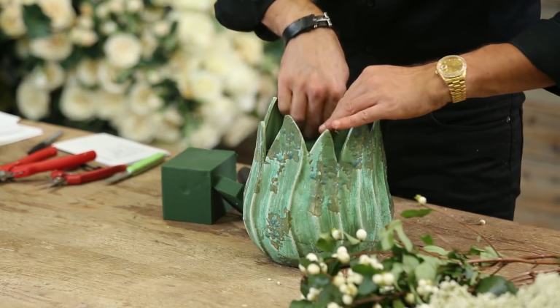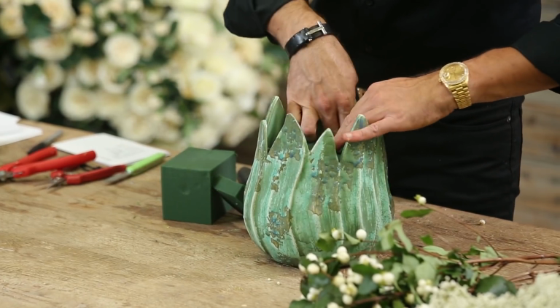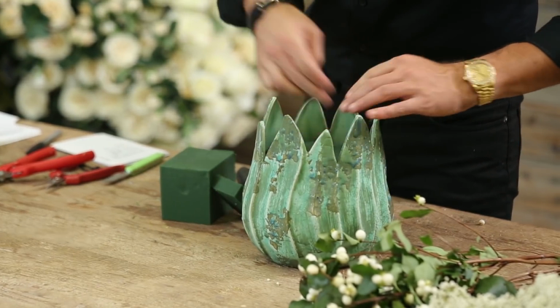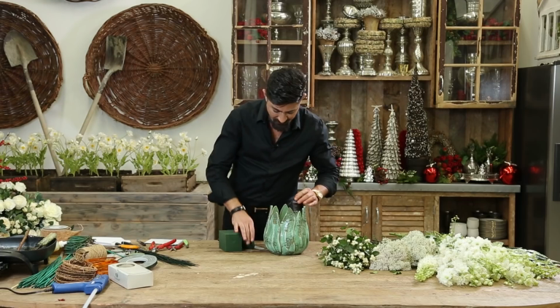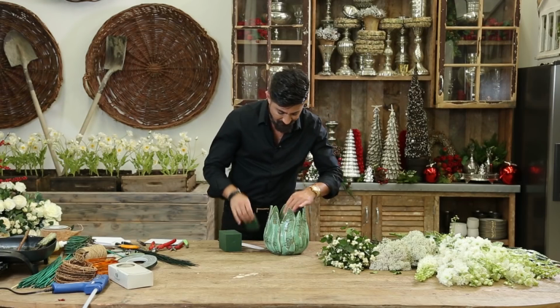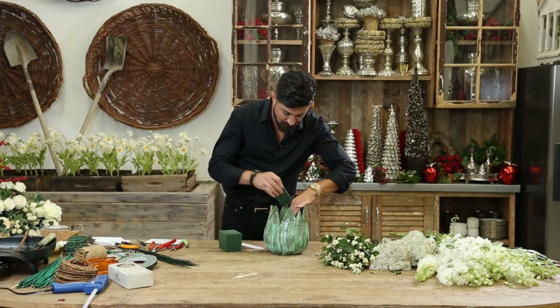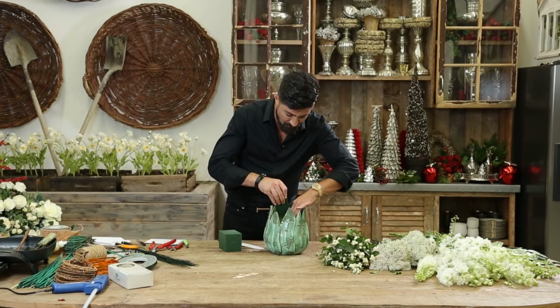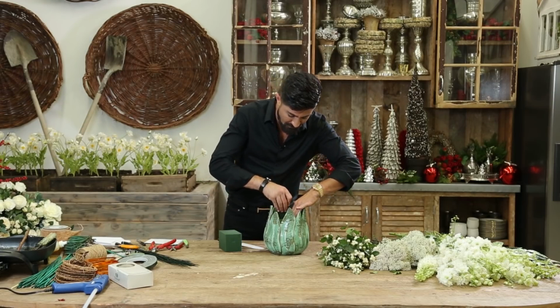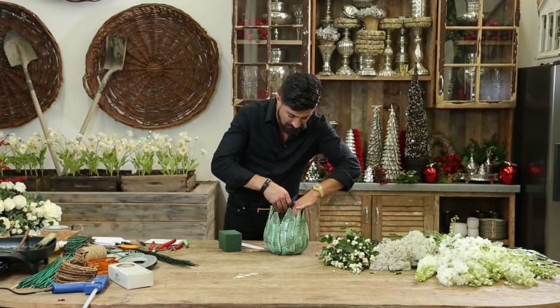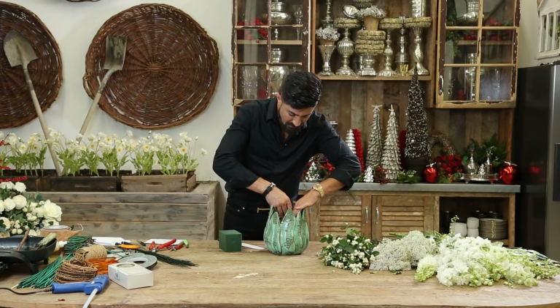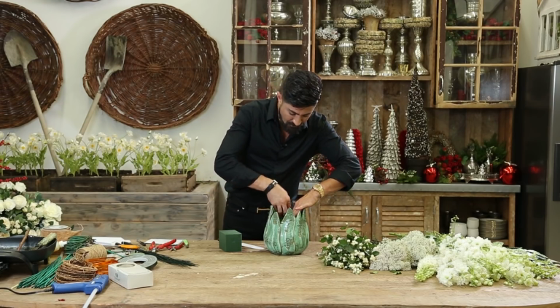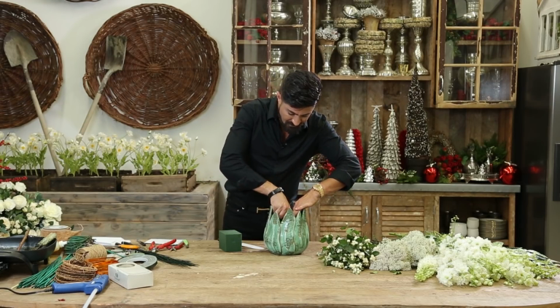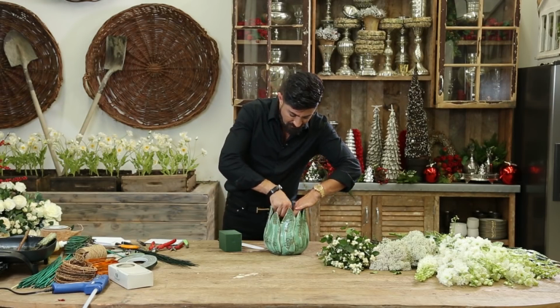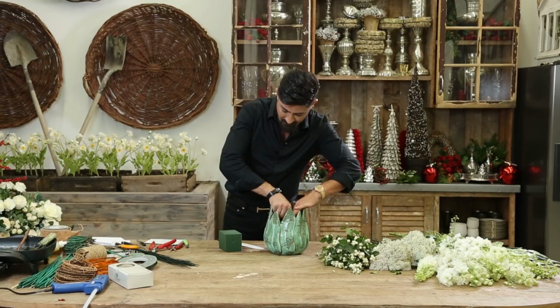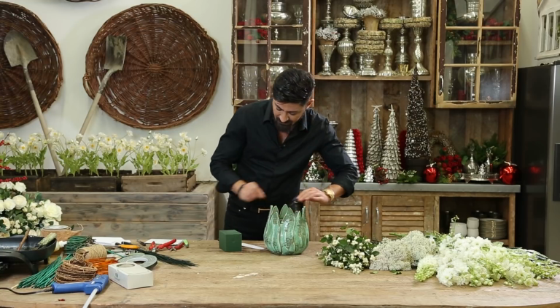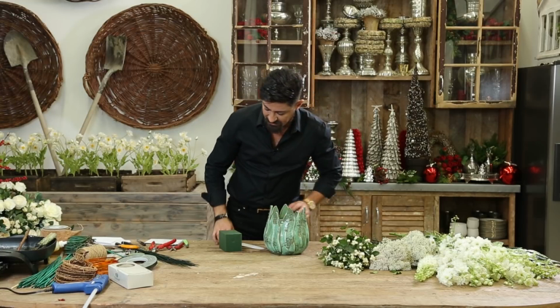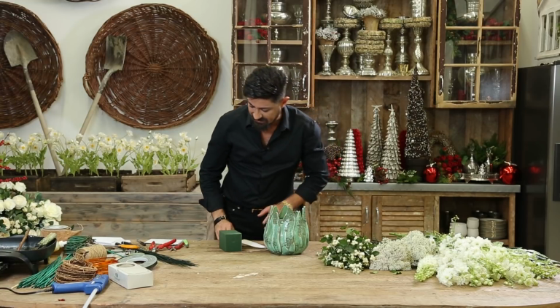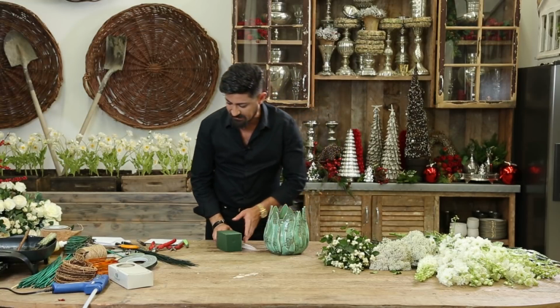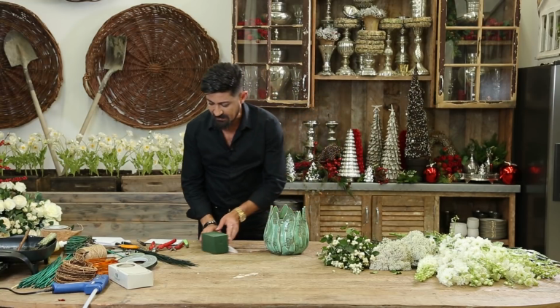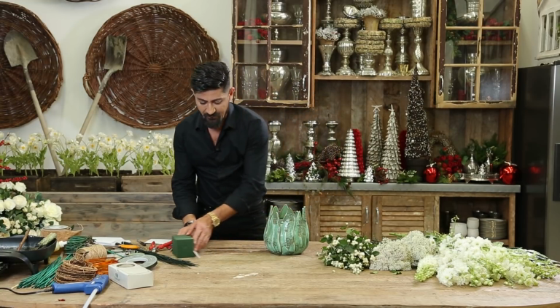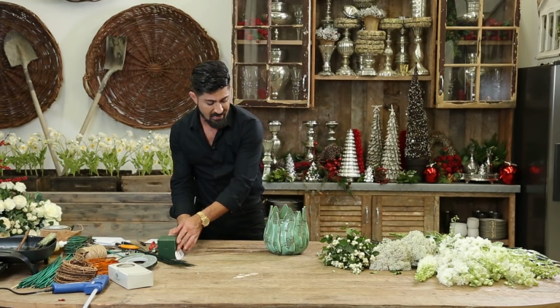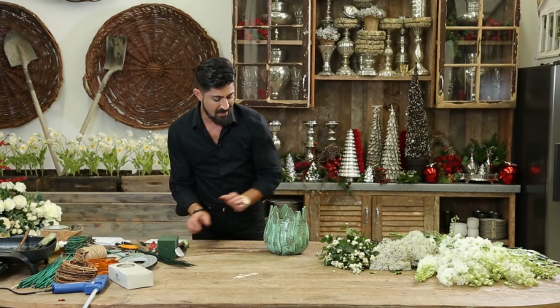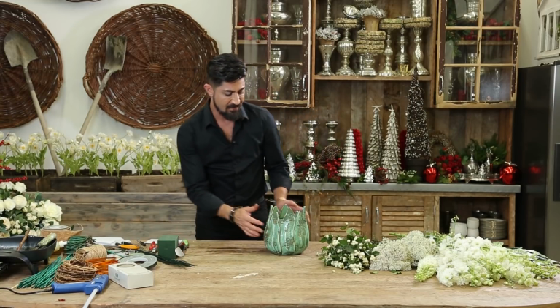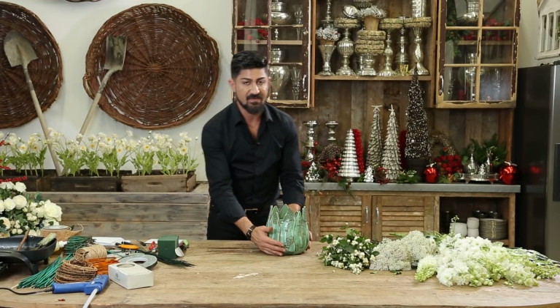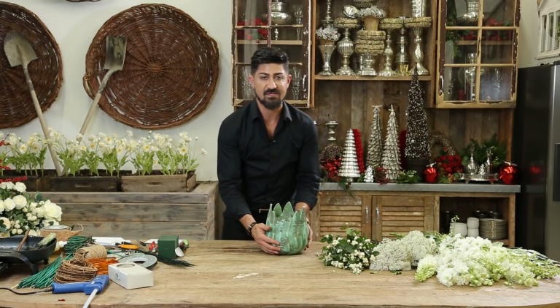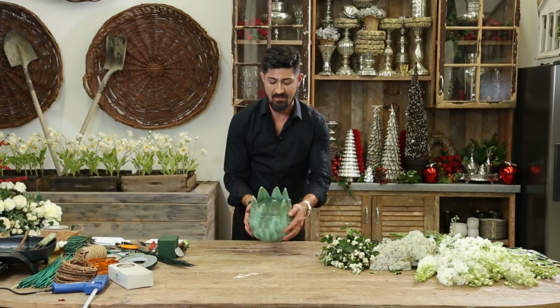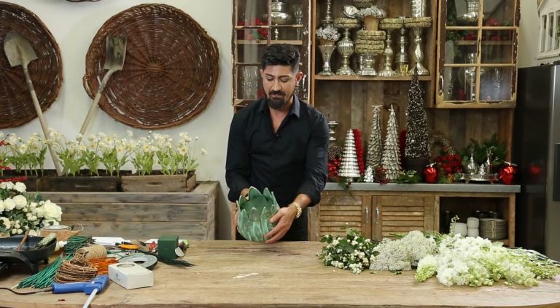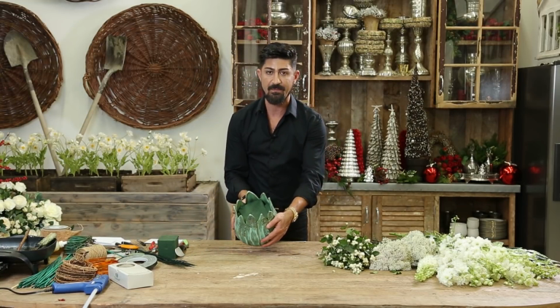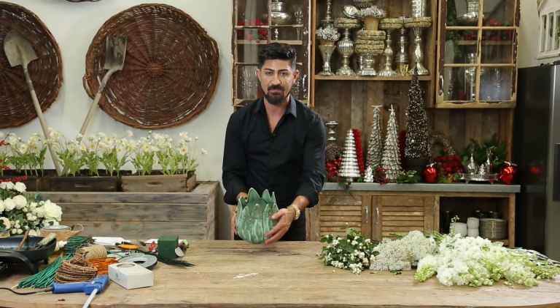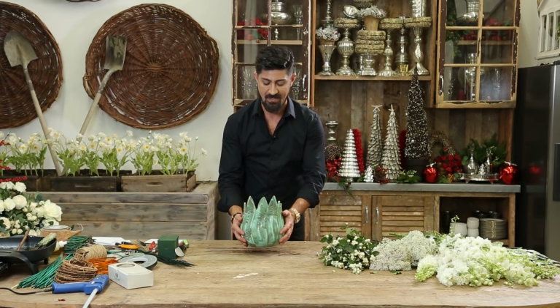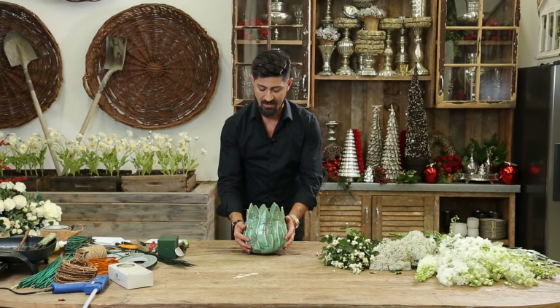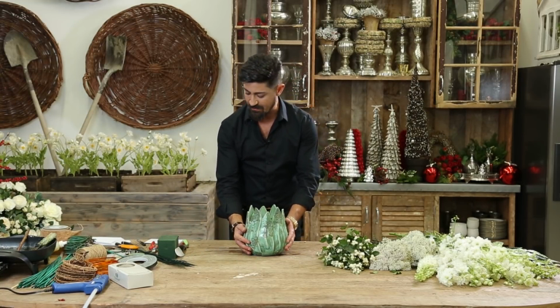I might take two more smaller pieces to nudge on the sides so the foam doesn't move. Again, you can fill it with water when you're done with the arrangement. For now, this is already prepped and ready to go.